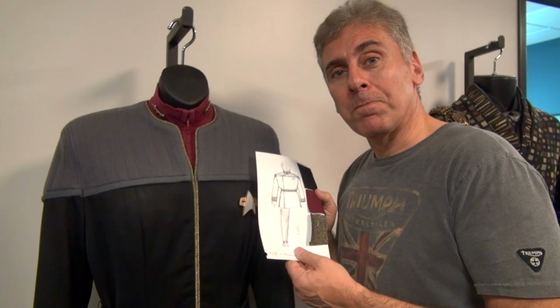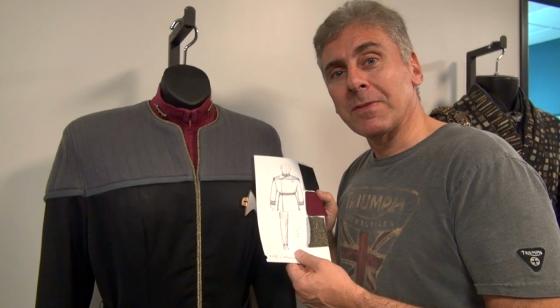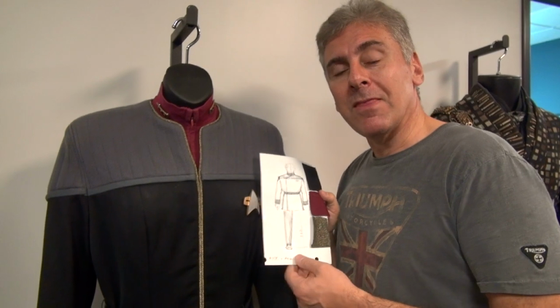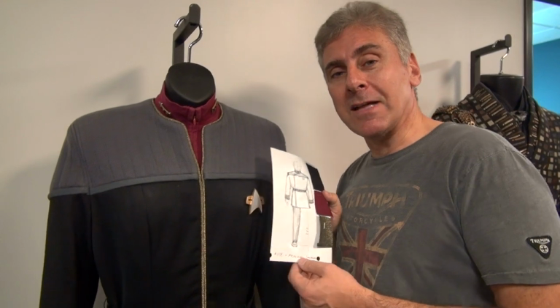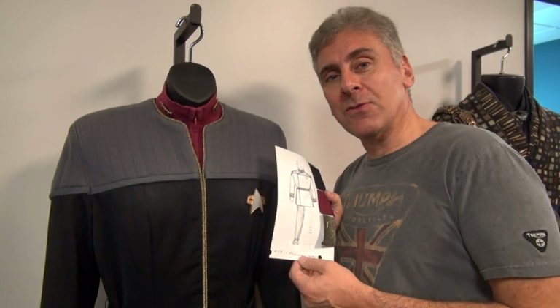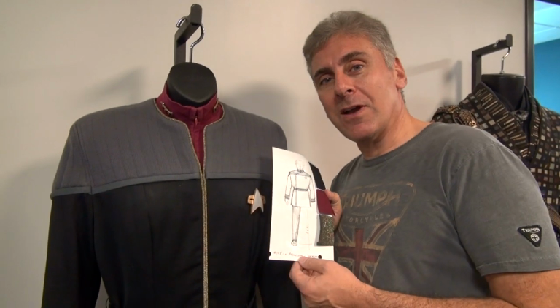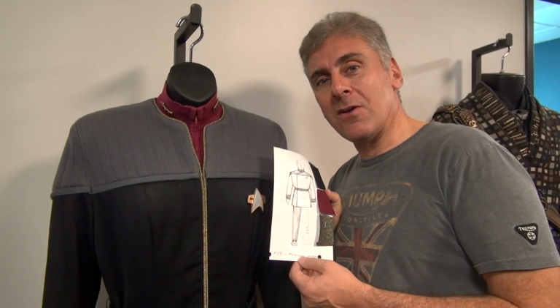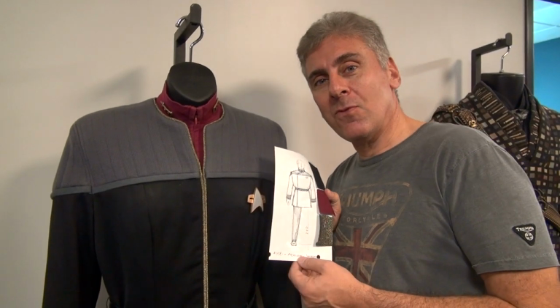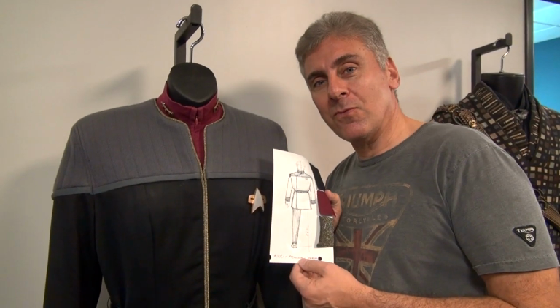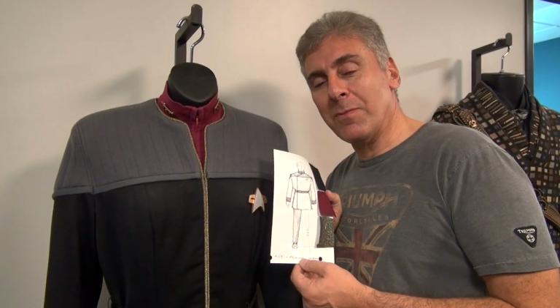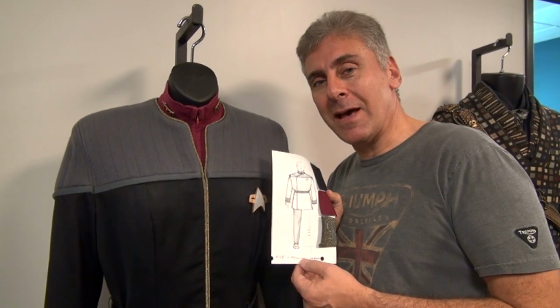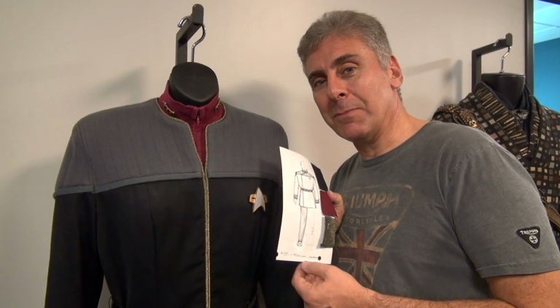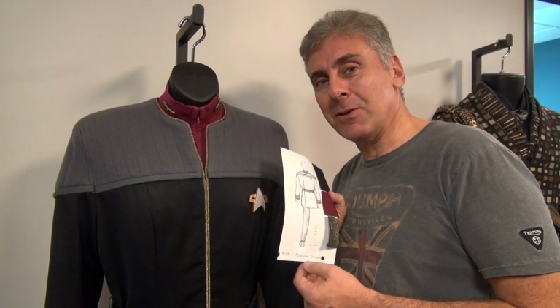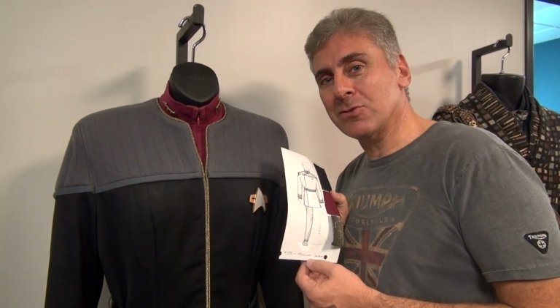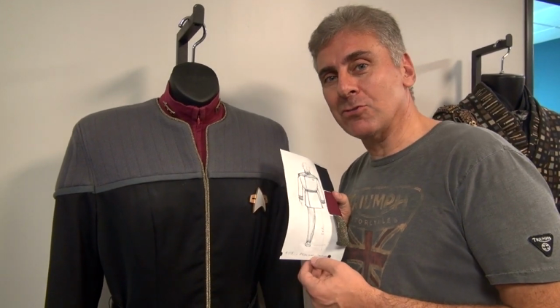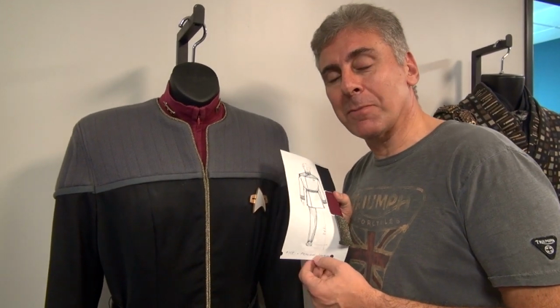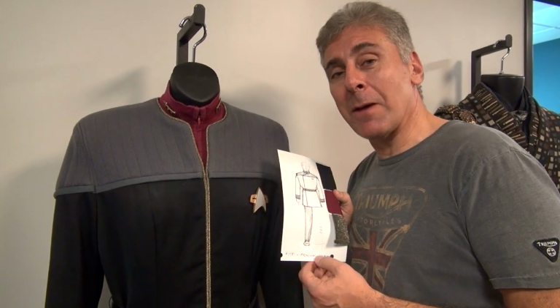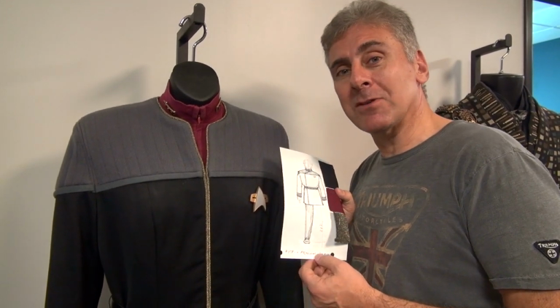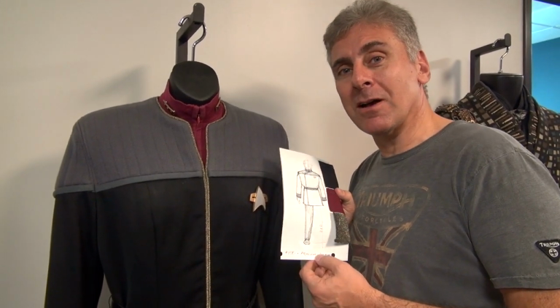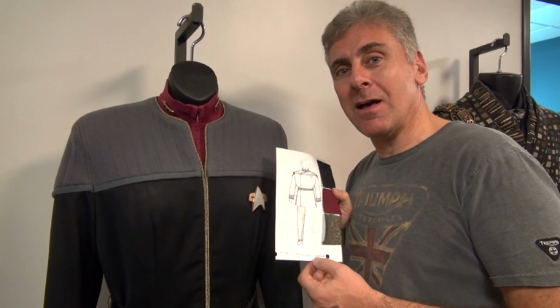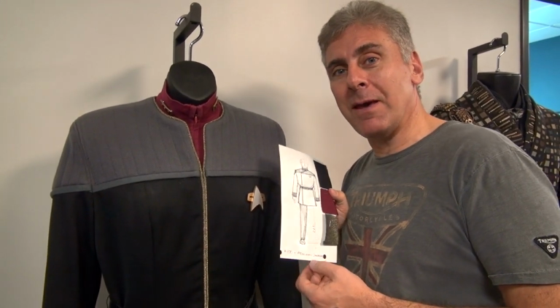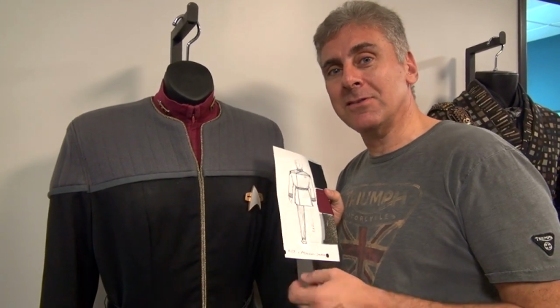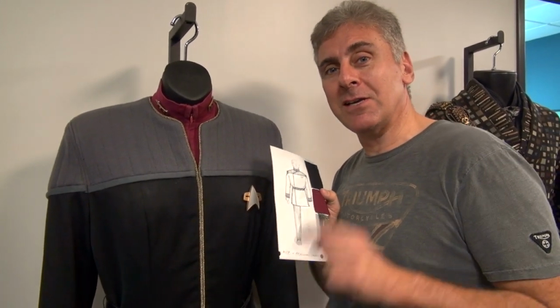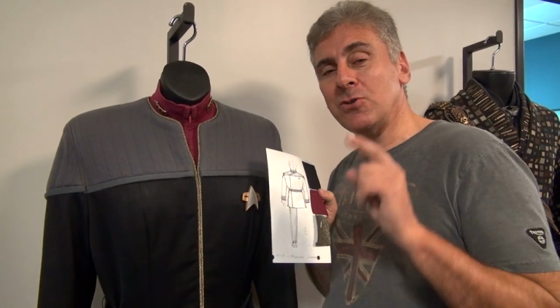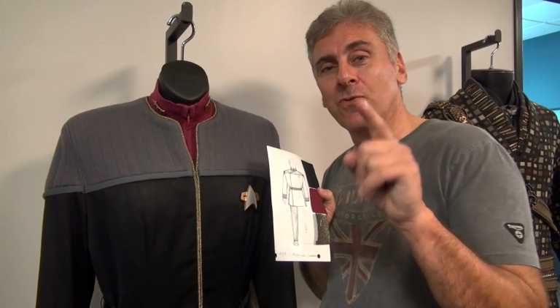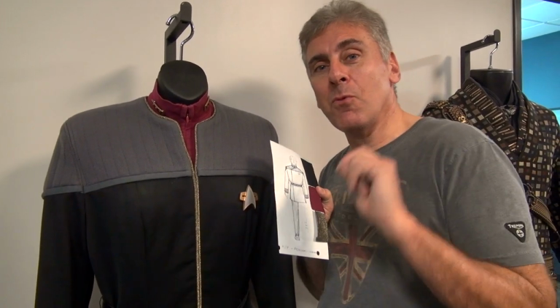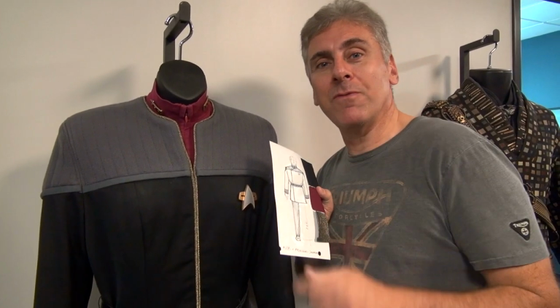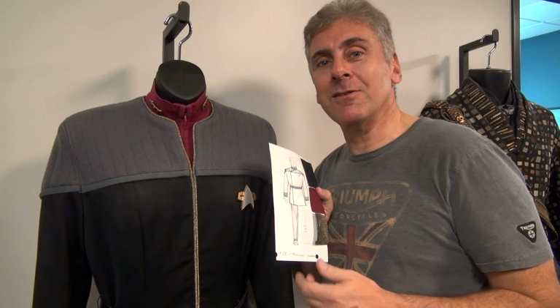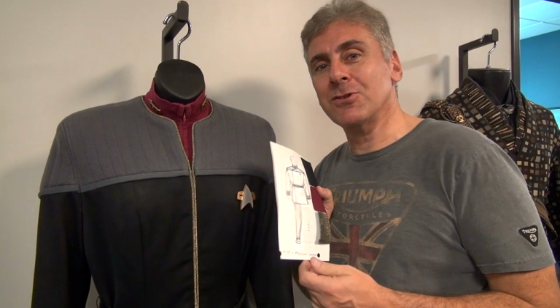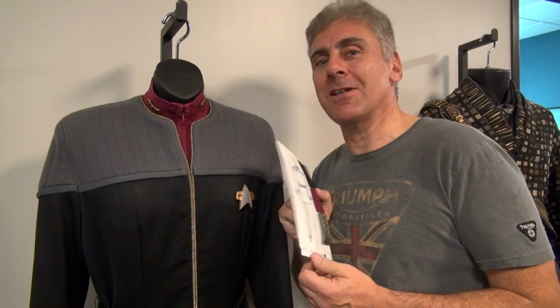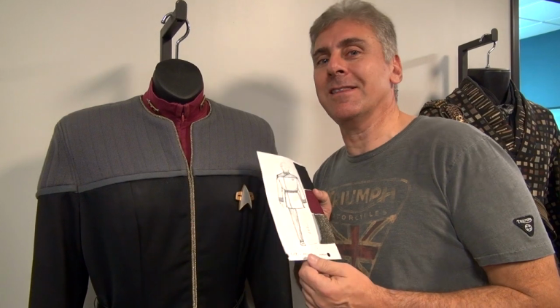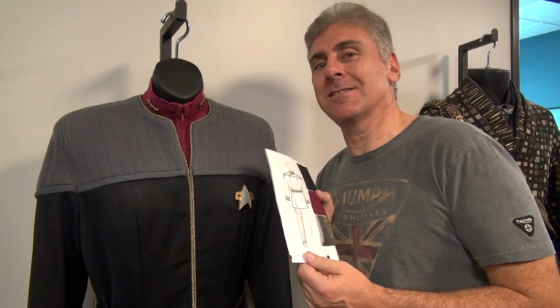So that's it for now from Alec Peters, StarTrekProps.com. Stay tuned for more videos just like this.